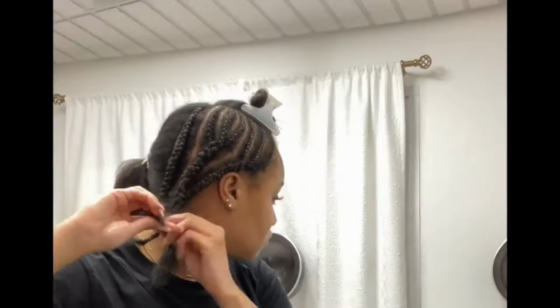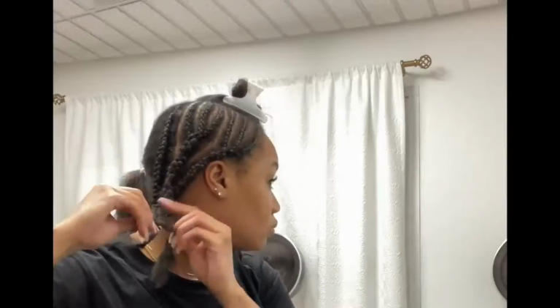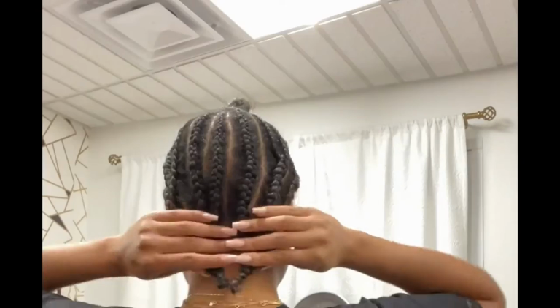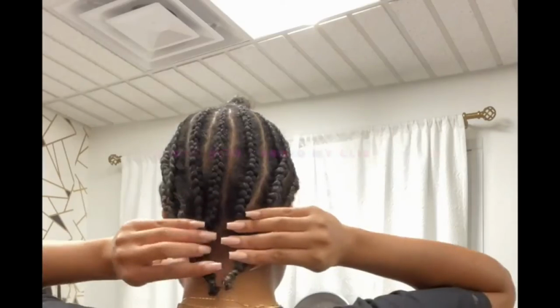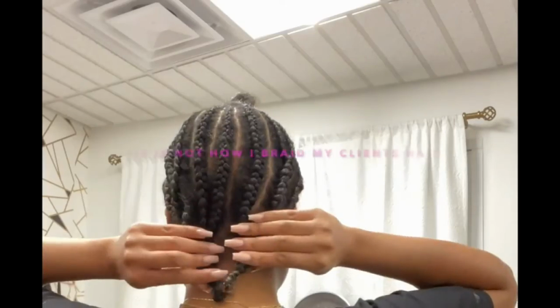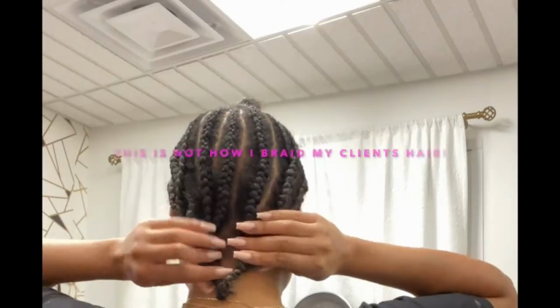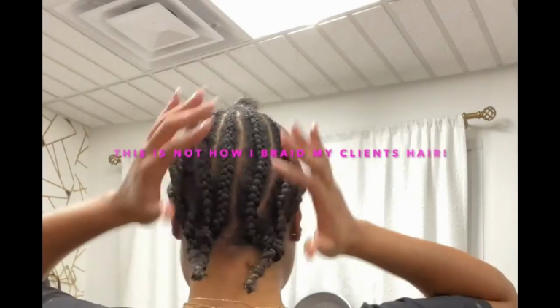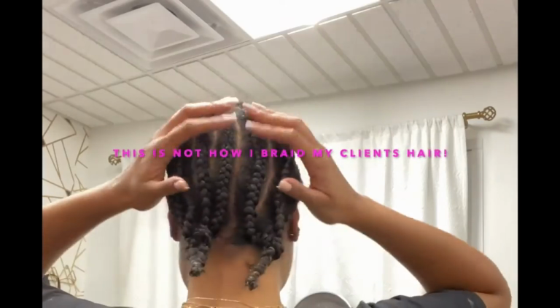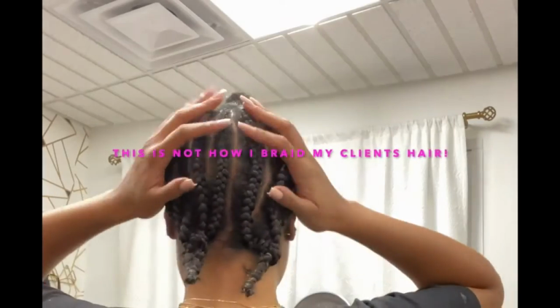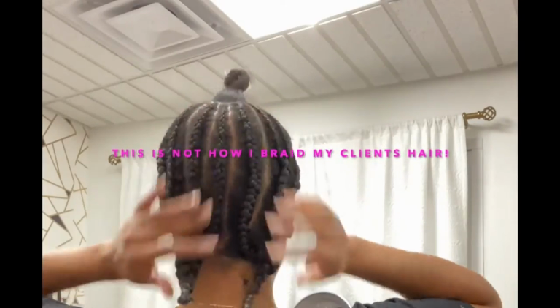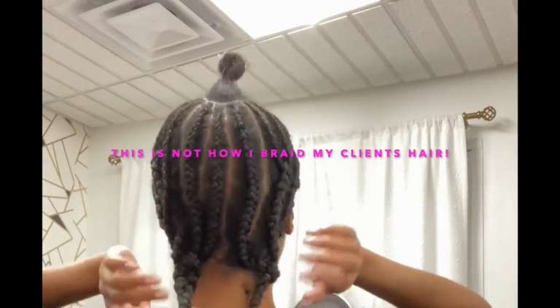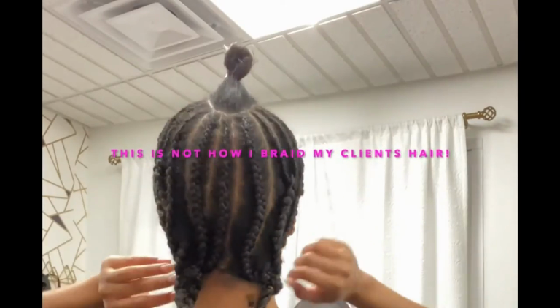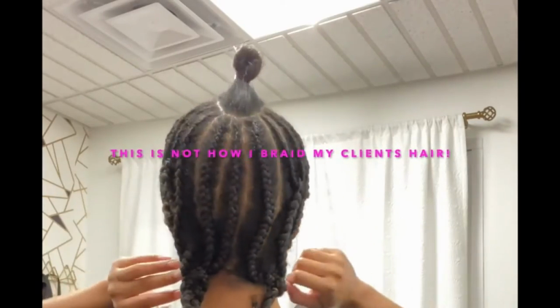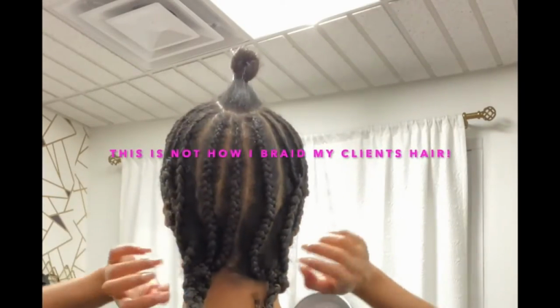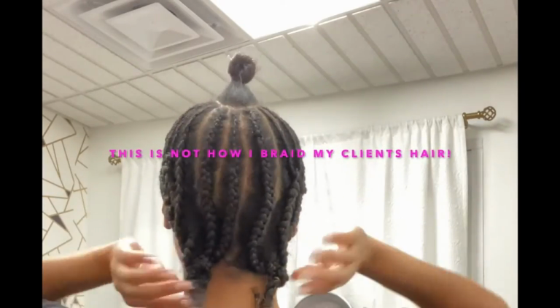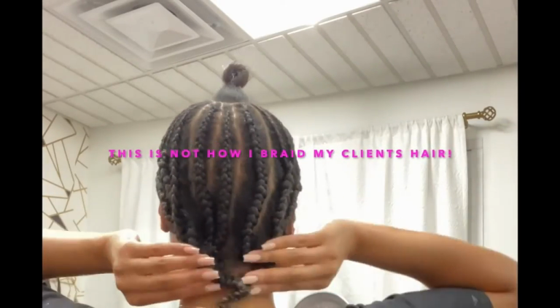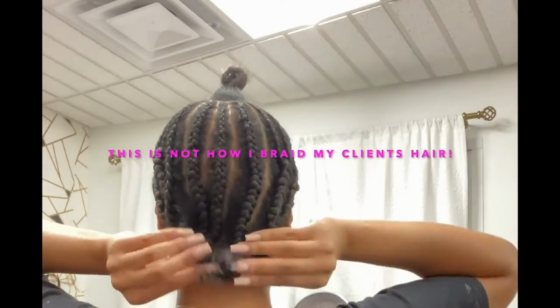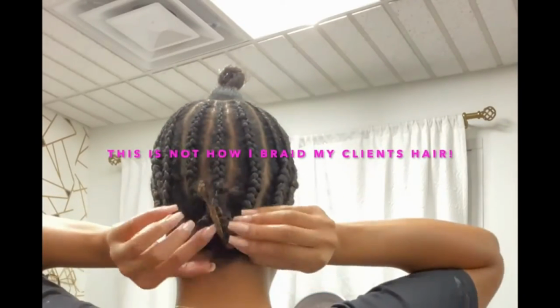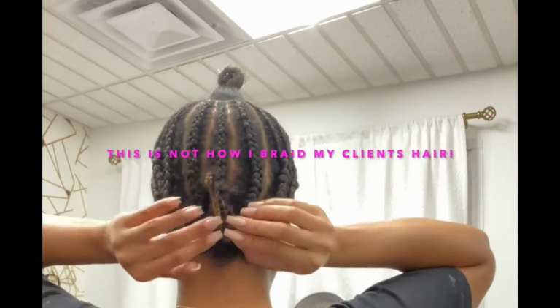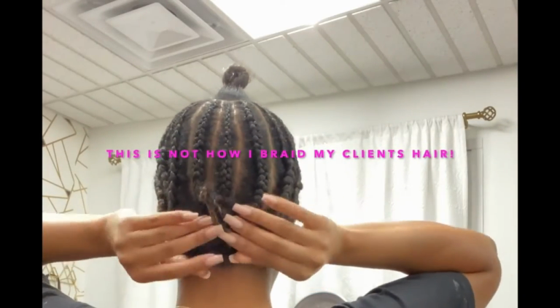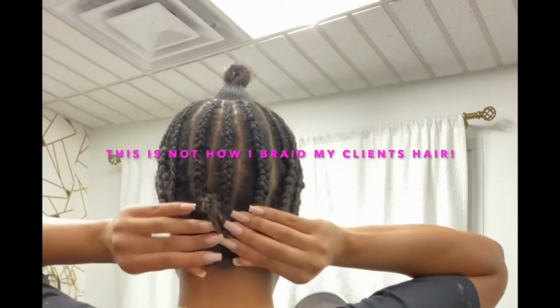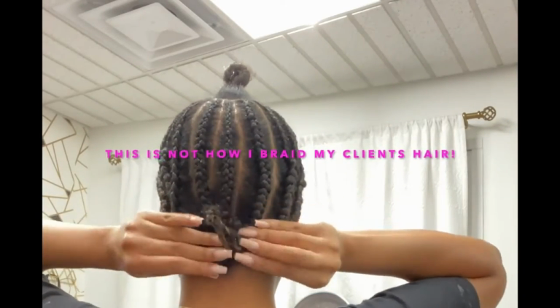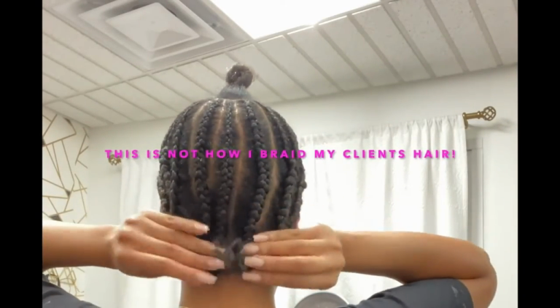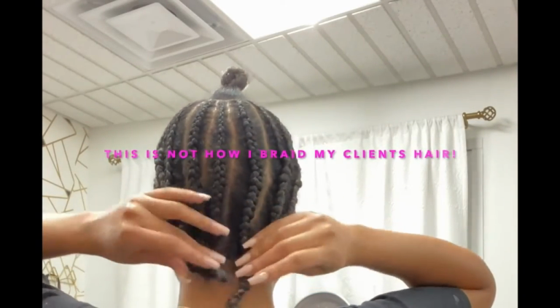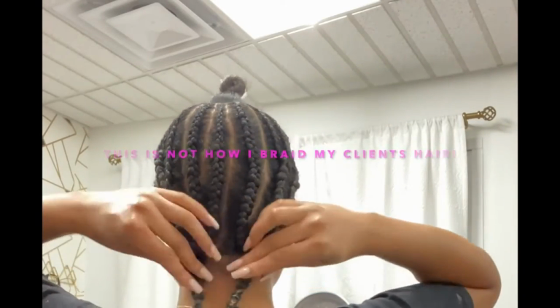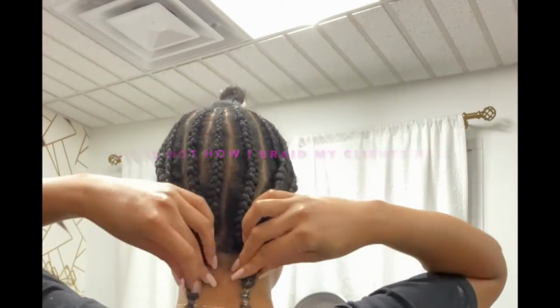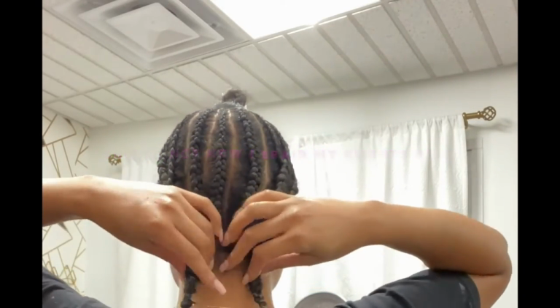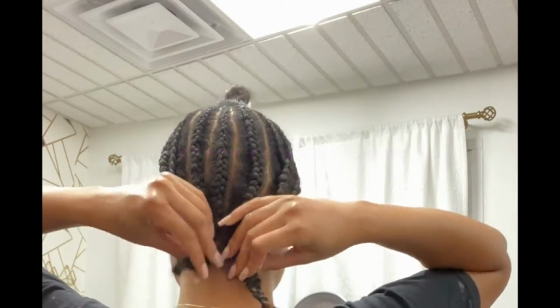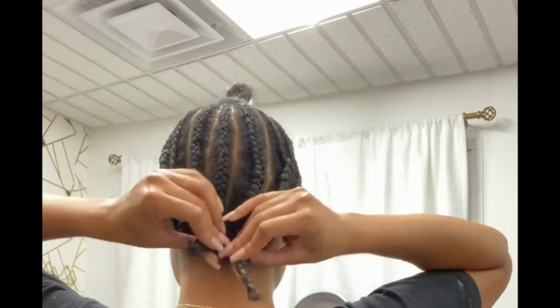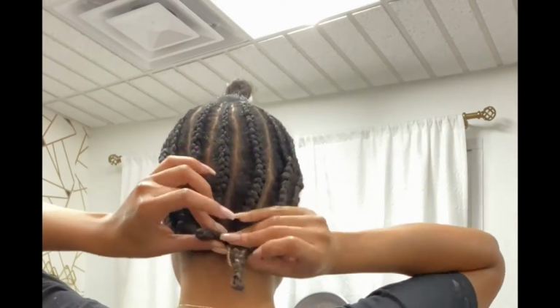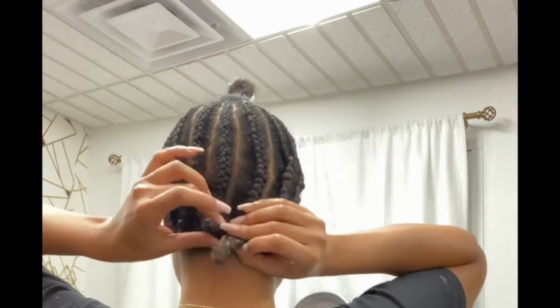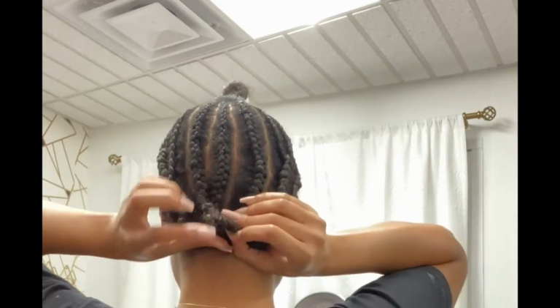My braids are big and ugly, and I would never ever braid a client's hair like this — never.